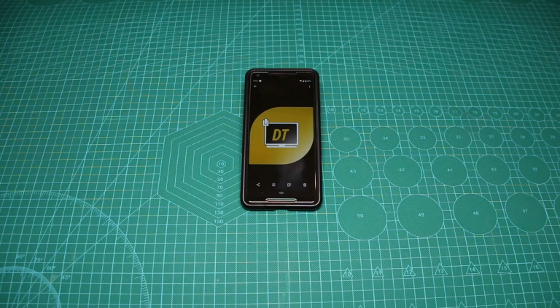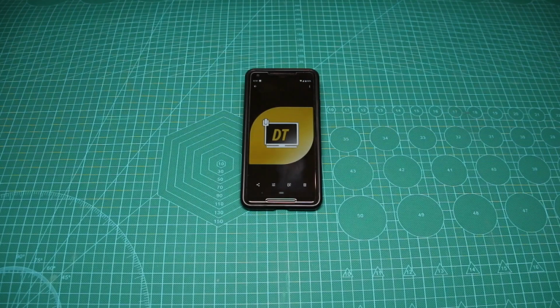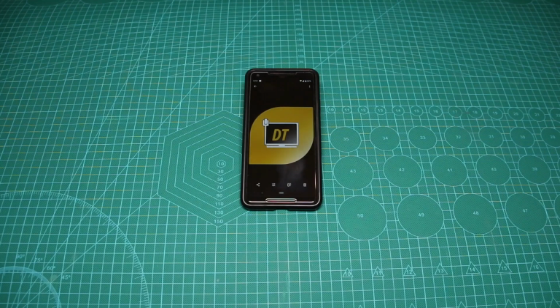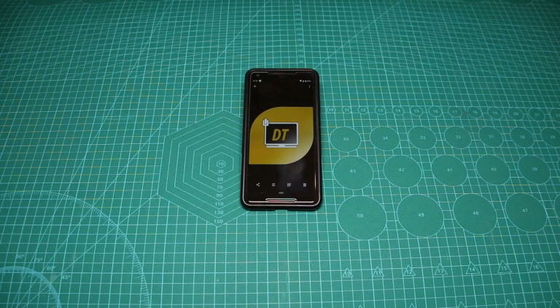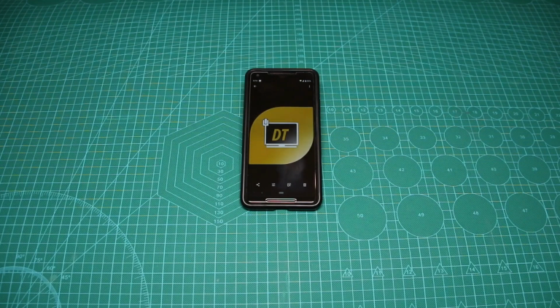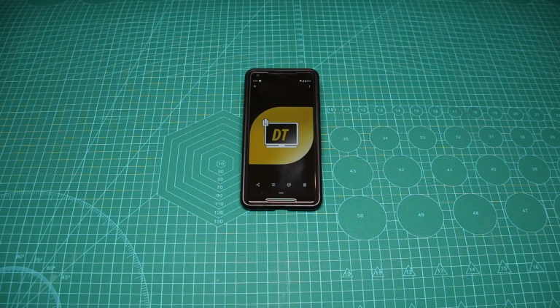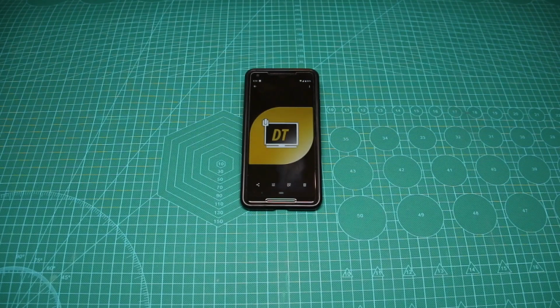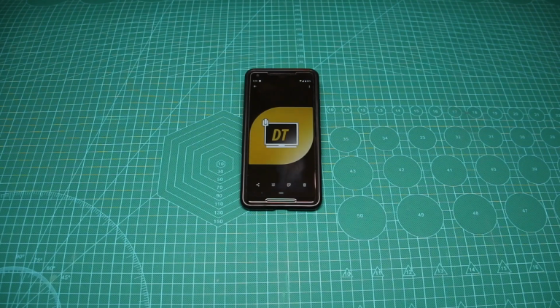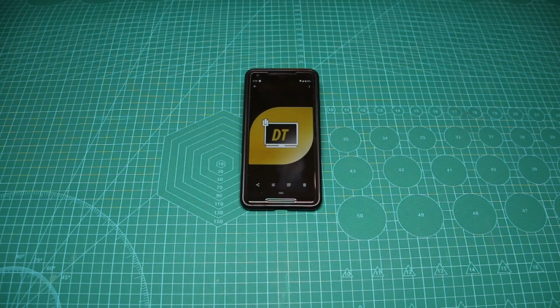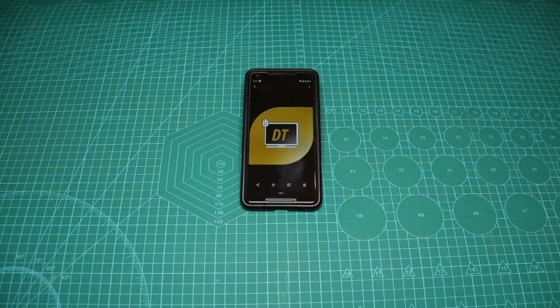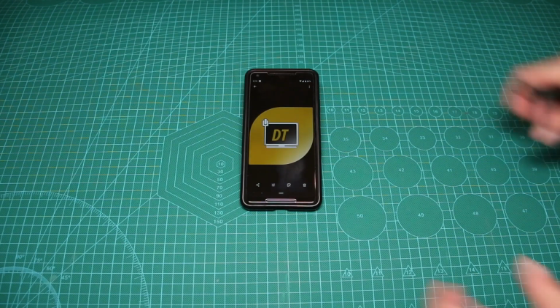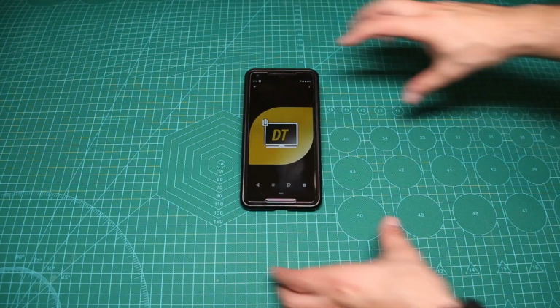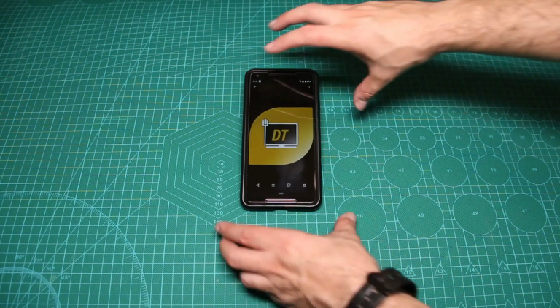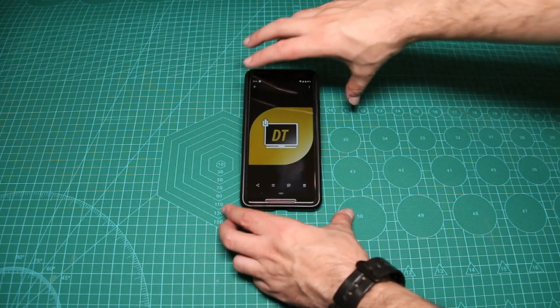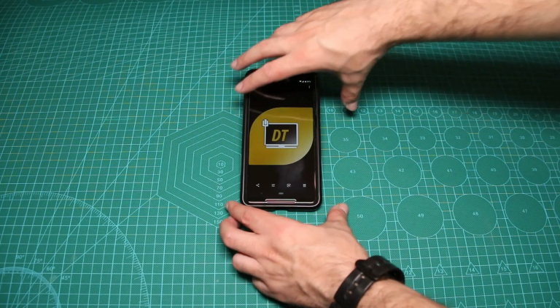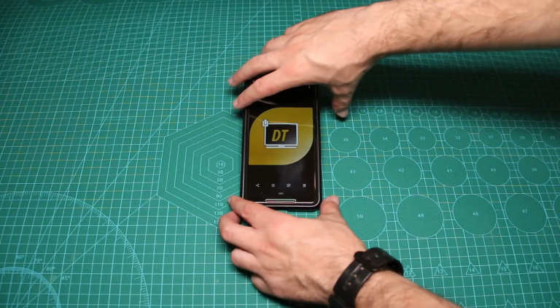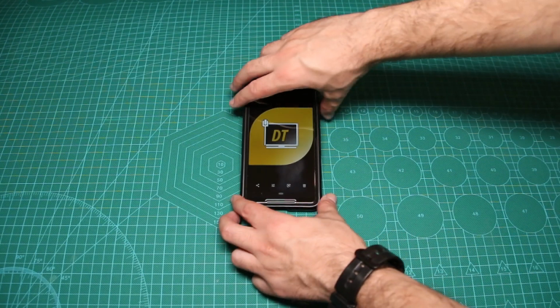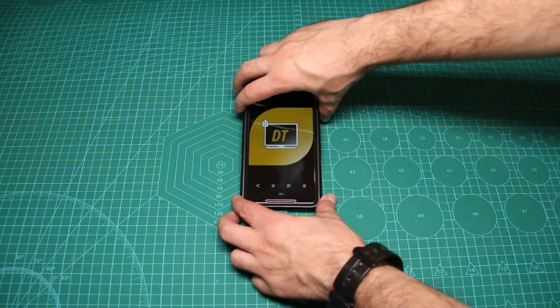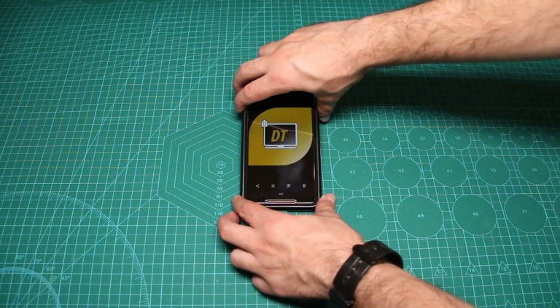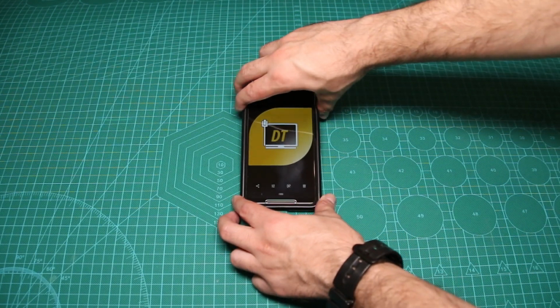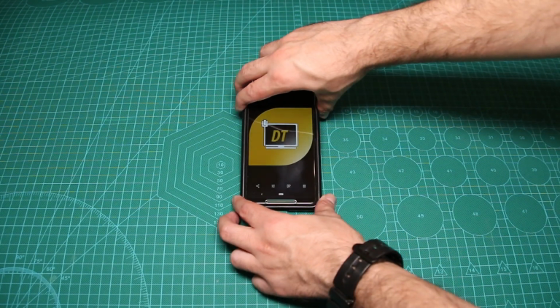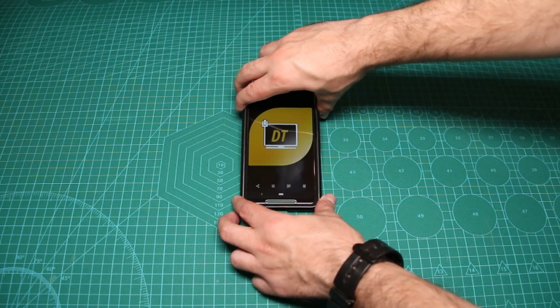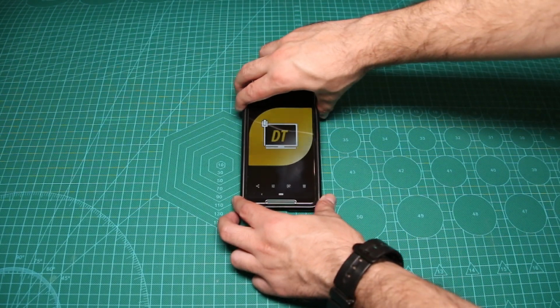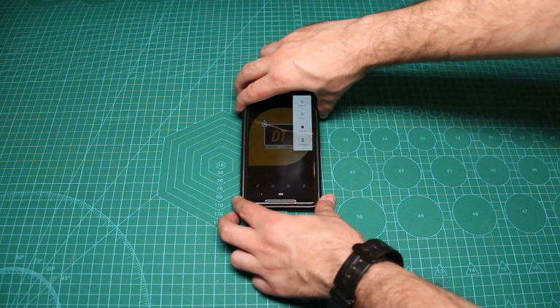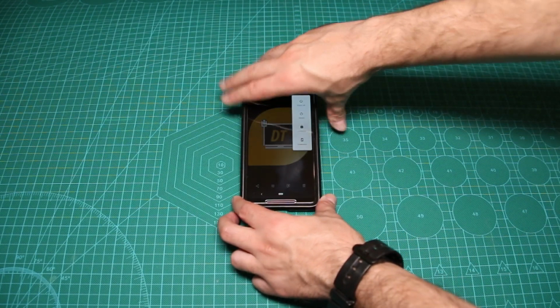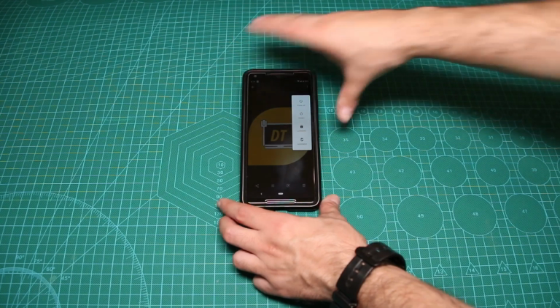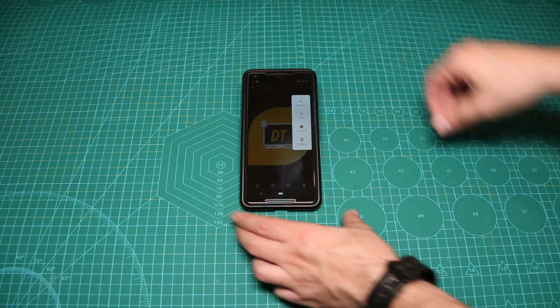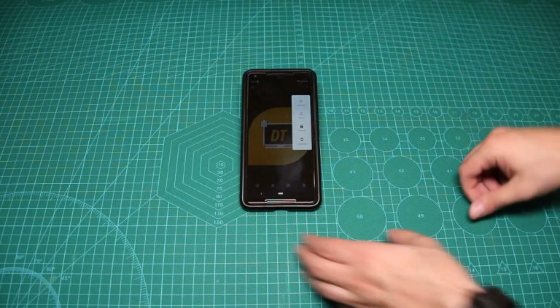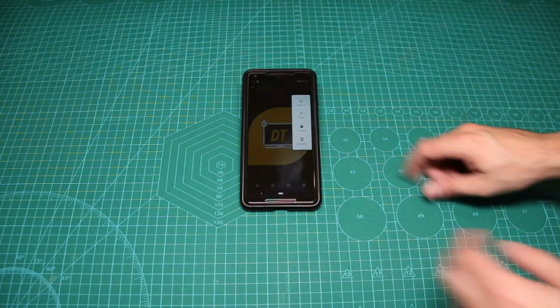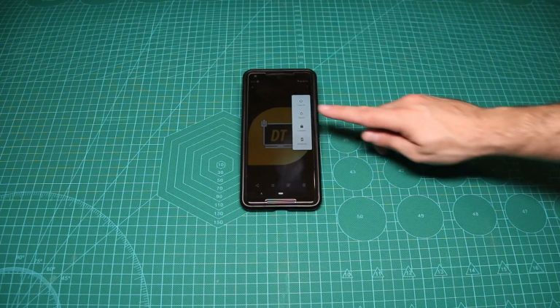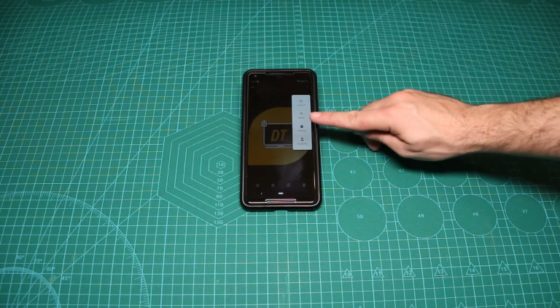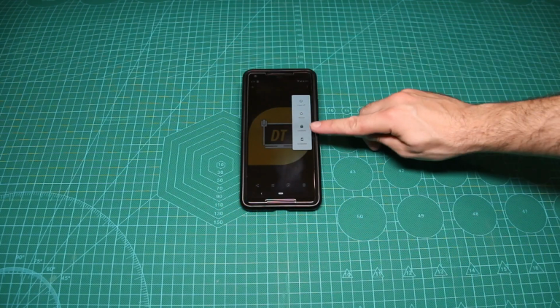Hey guys, it's Demo from DemoStack and today we're enabling Android lockdown.